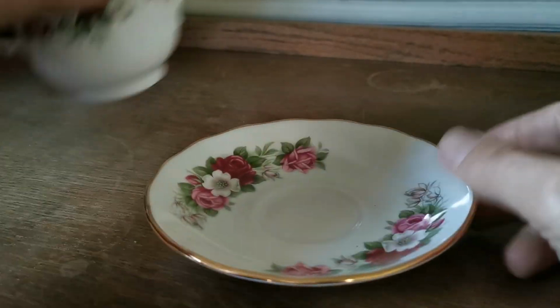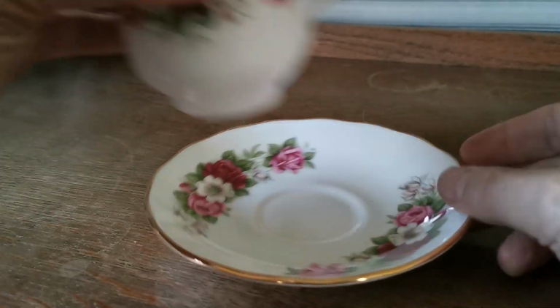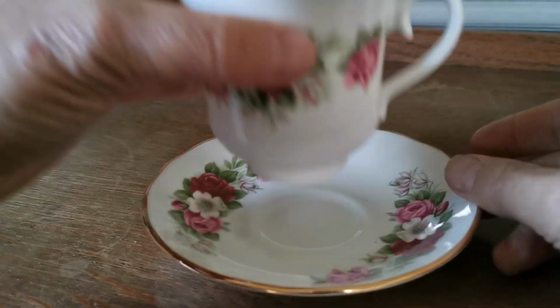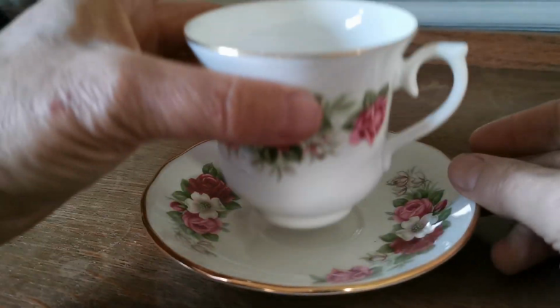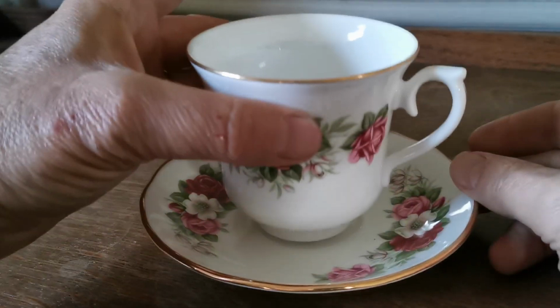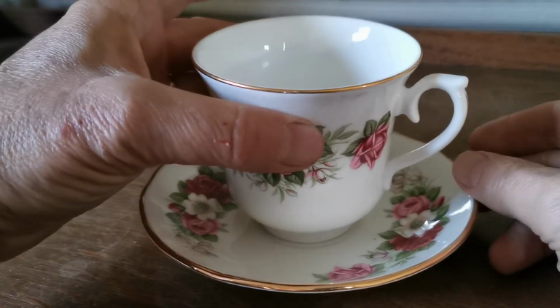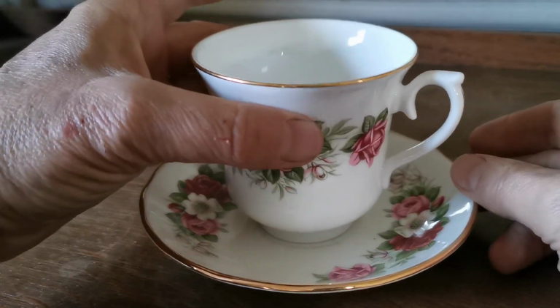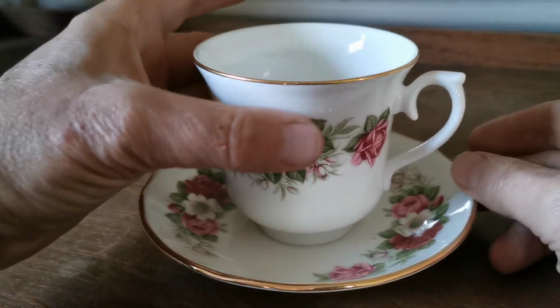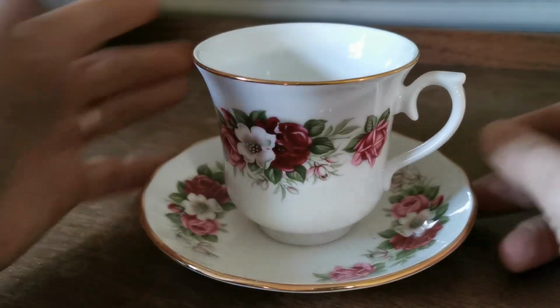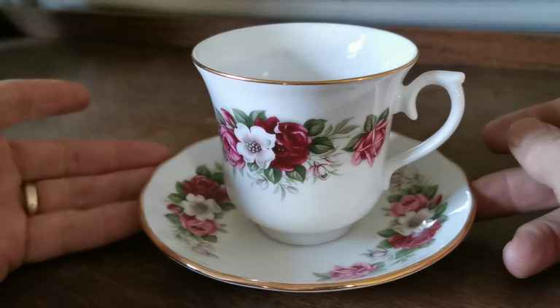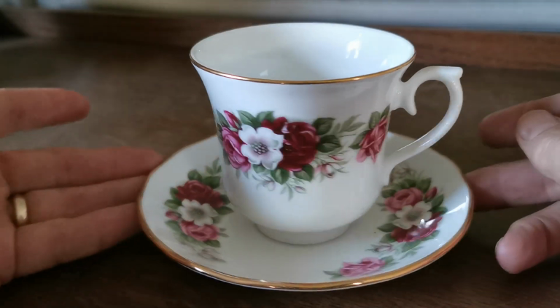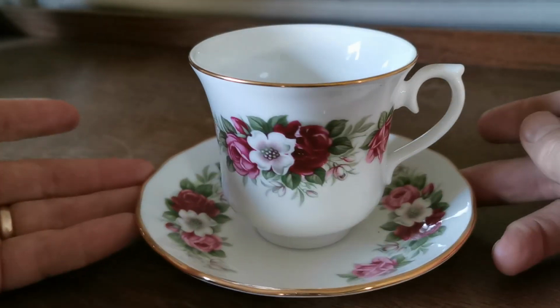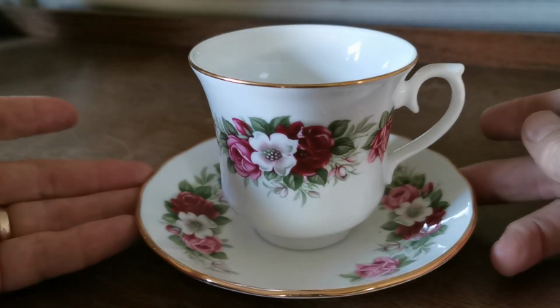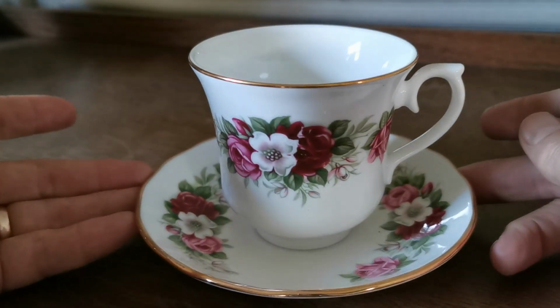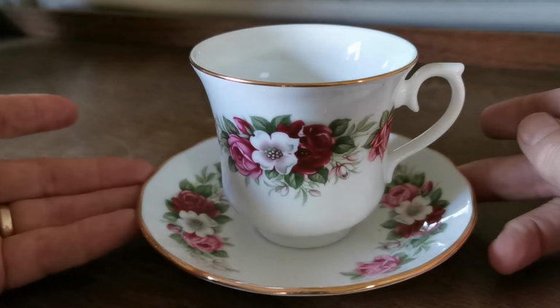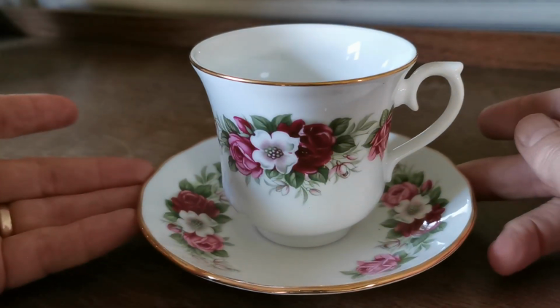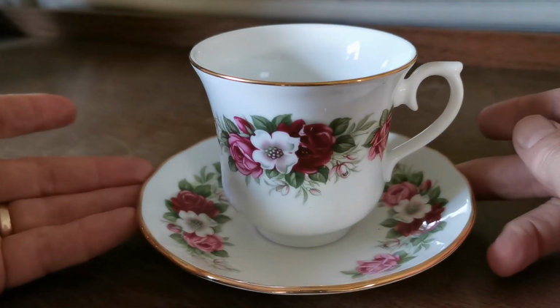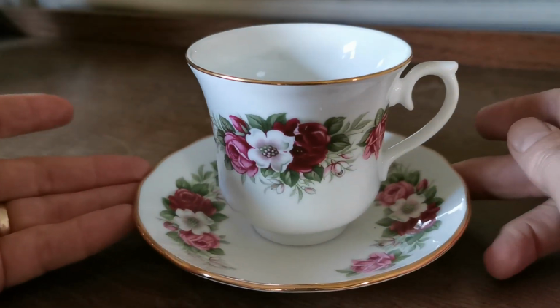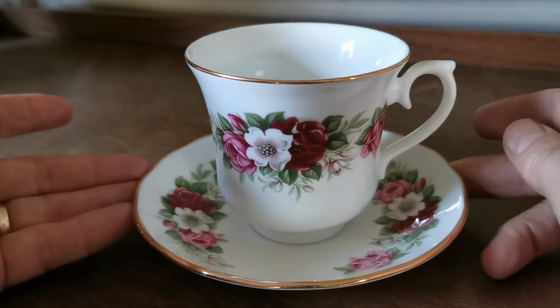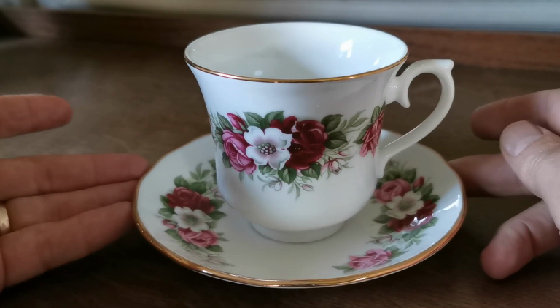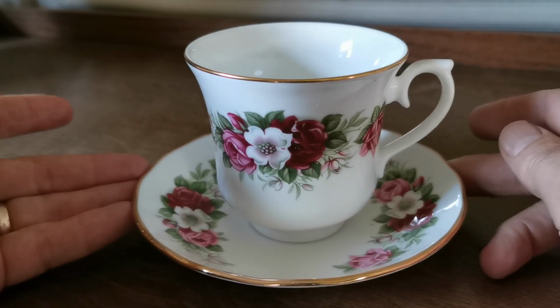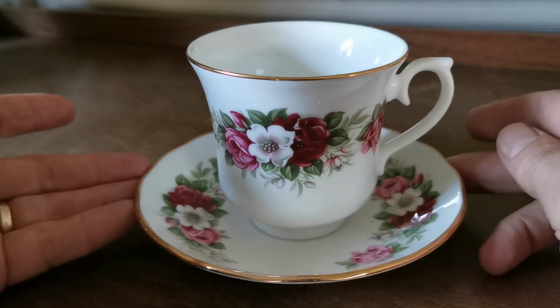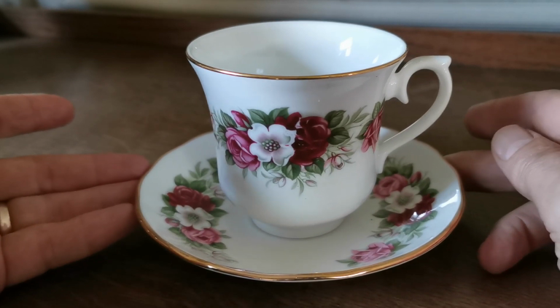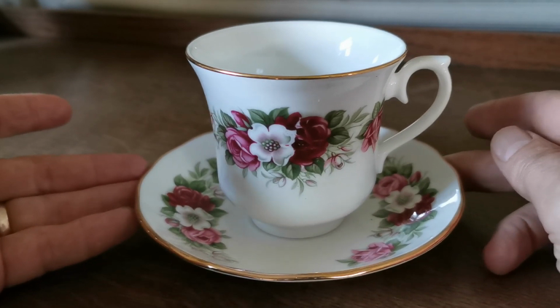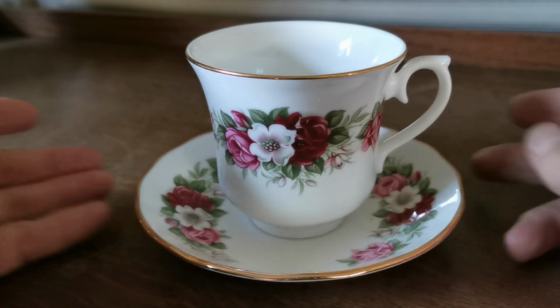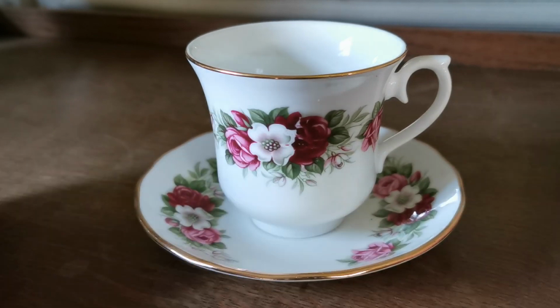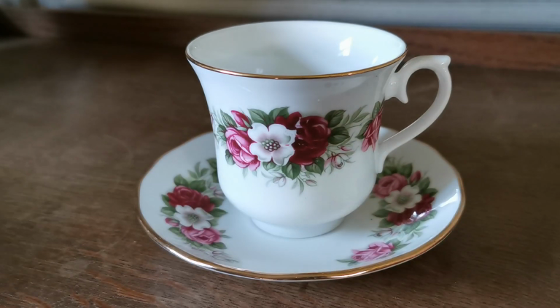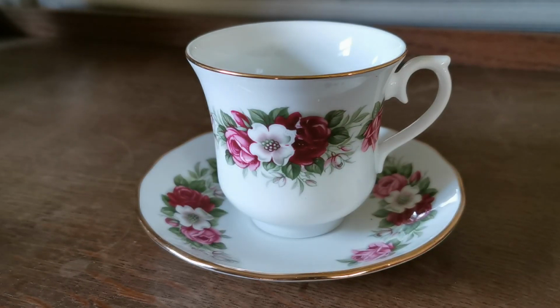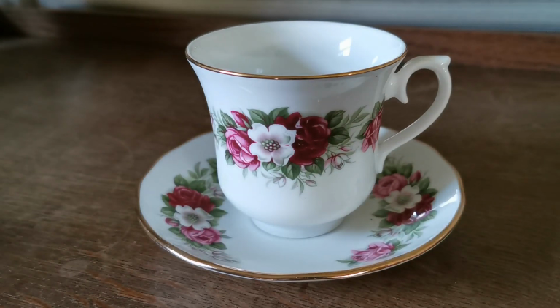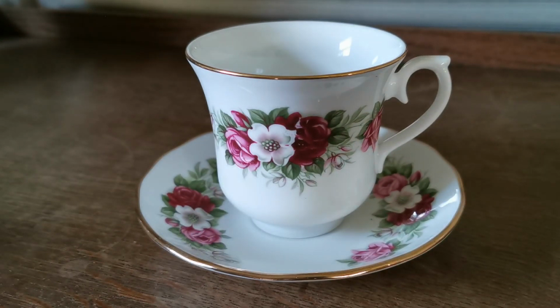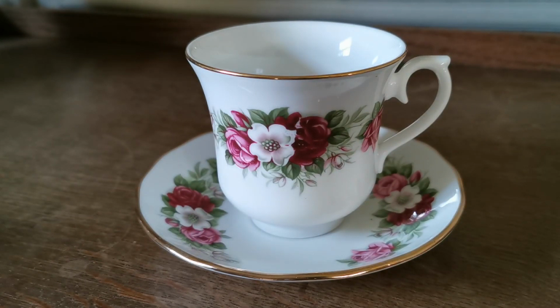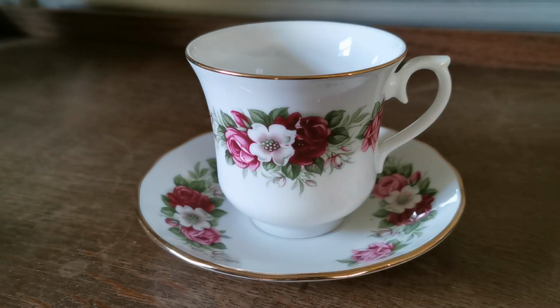Very, very pretty, very English, very floral bone china, typical of Queen Anne production around this period.